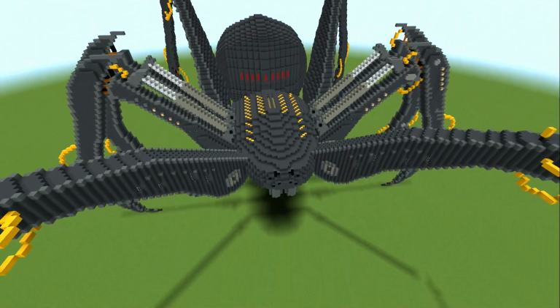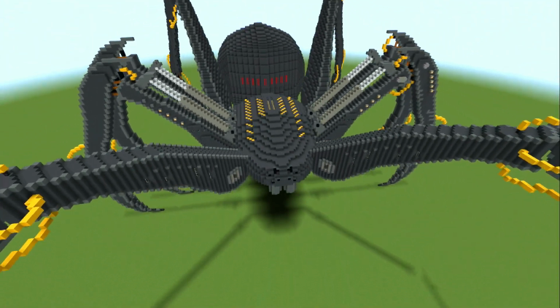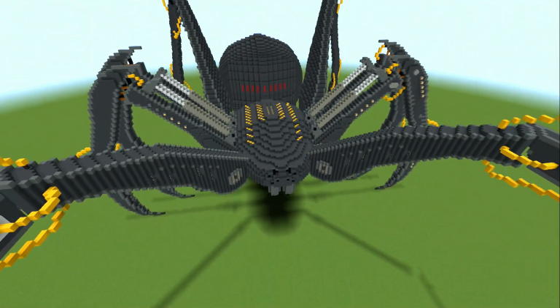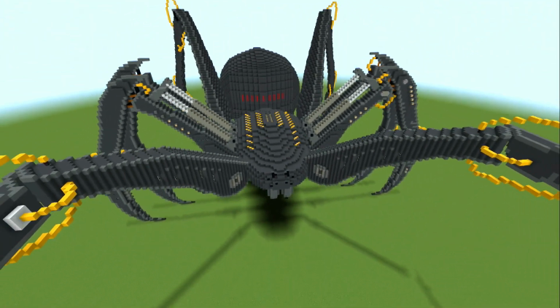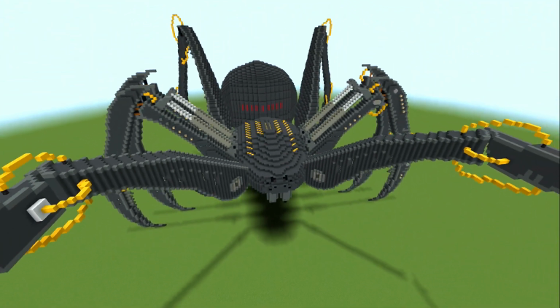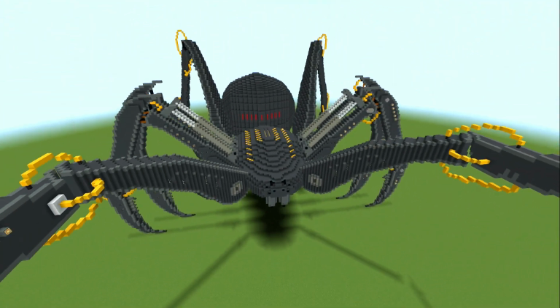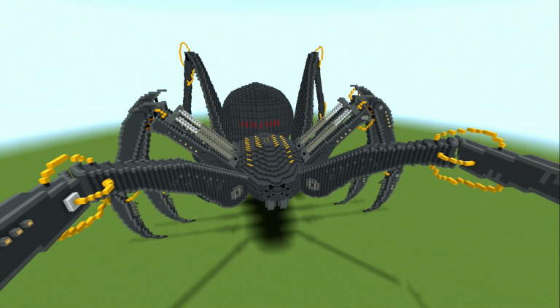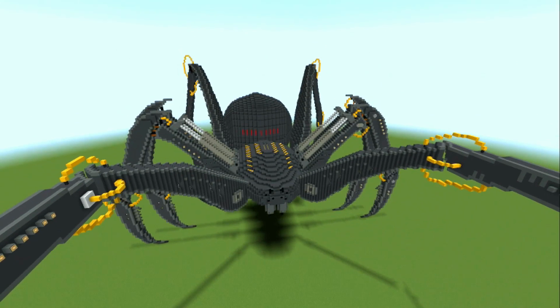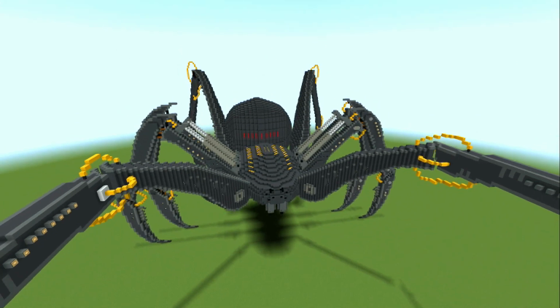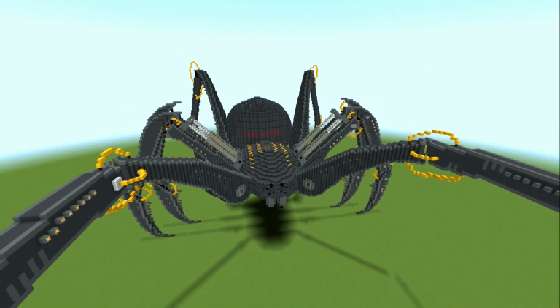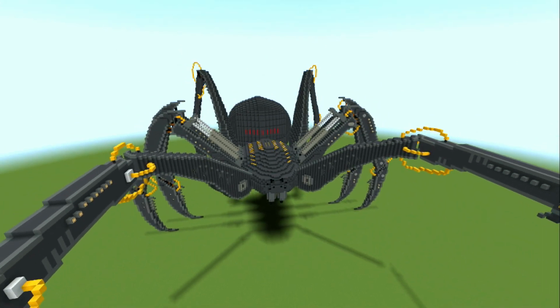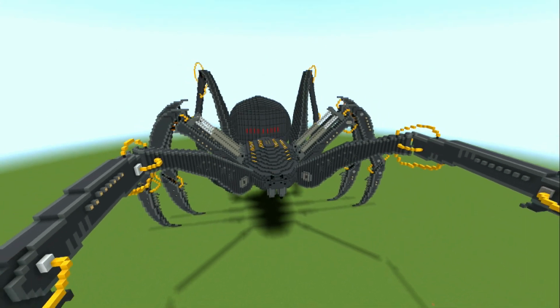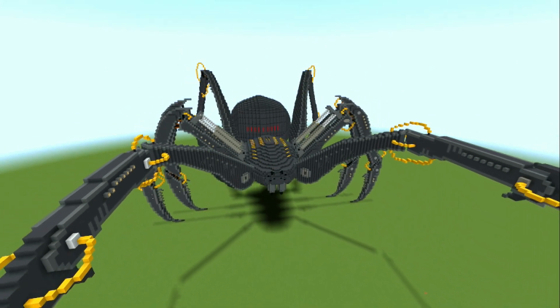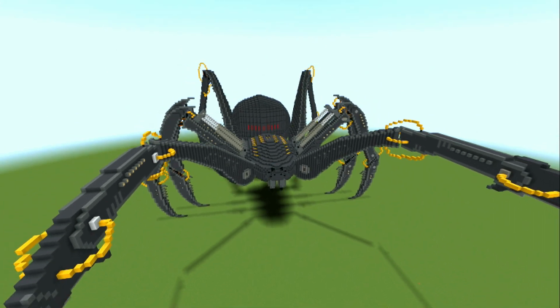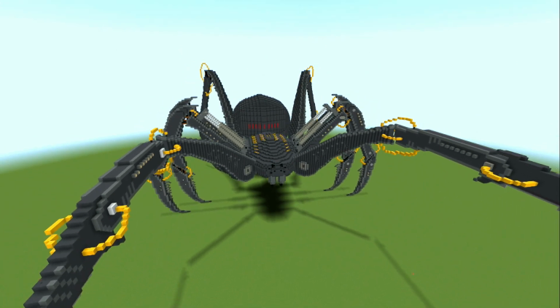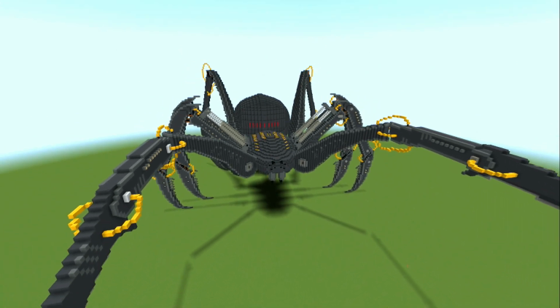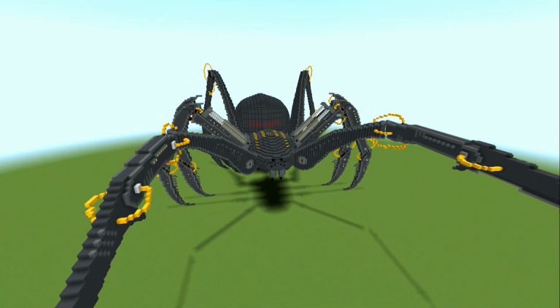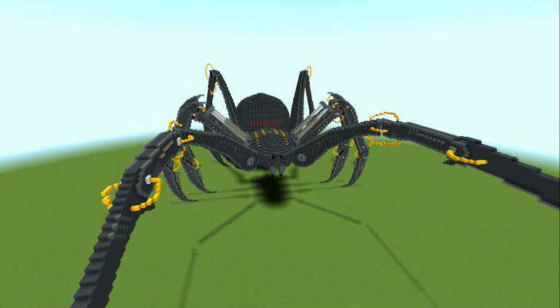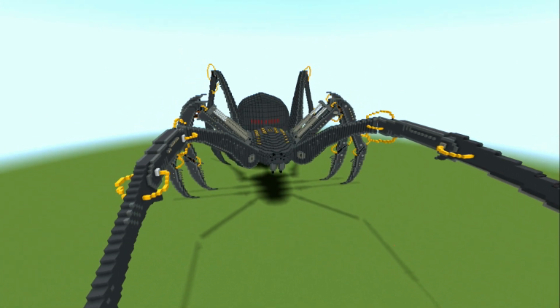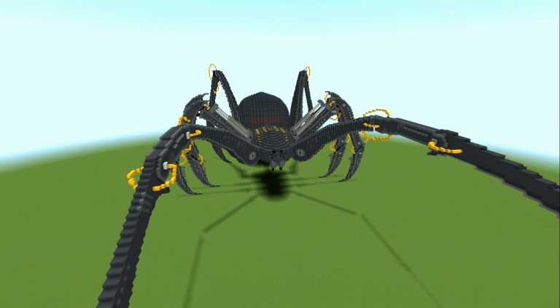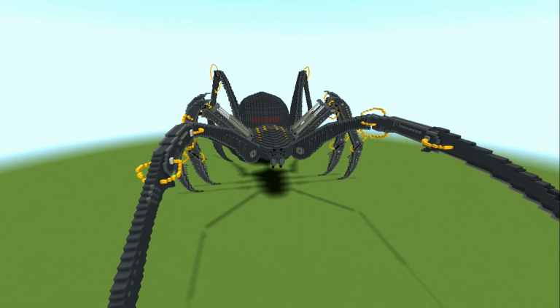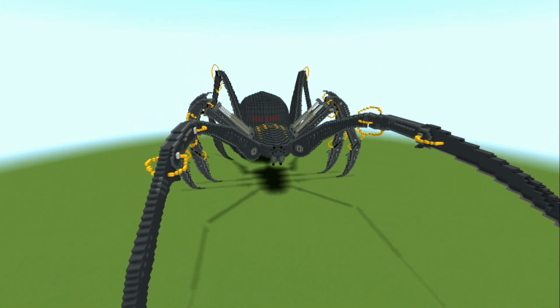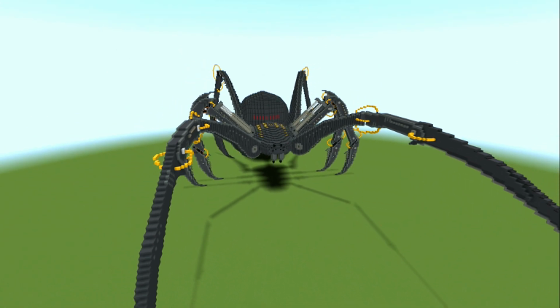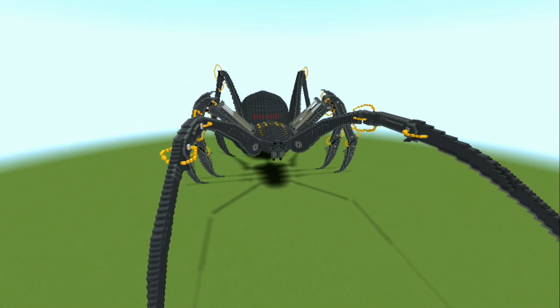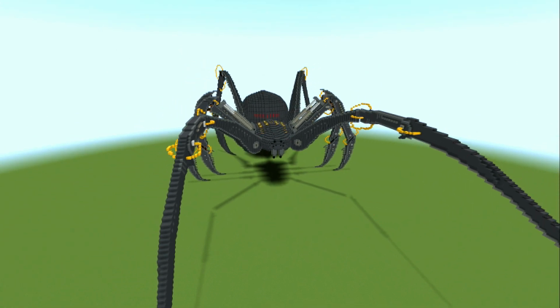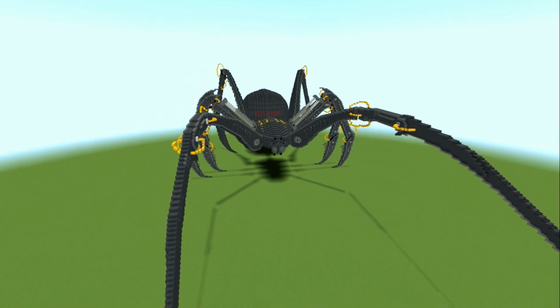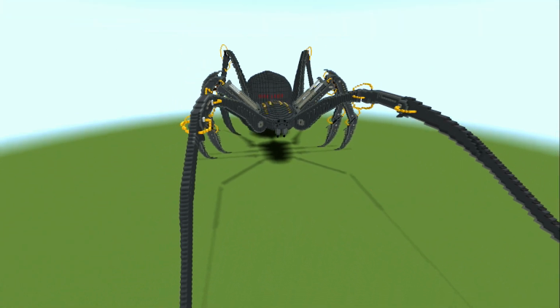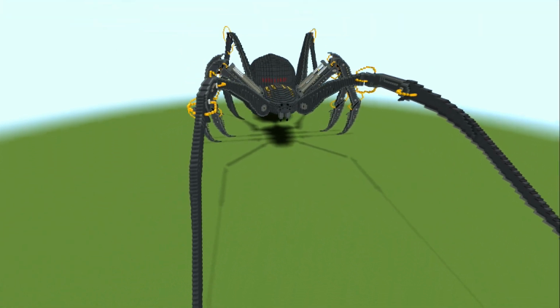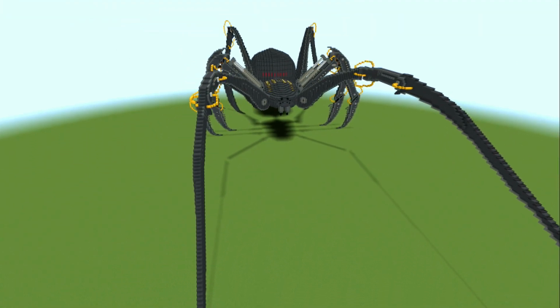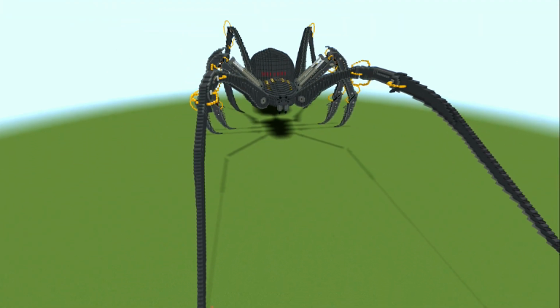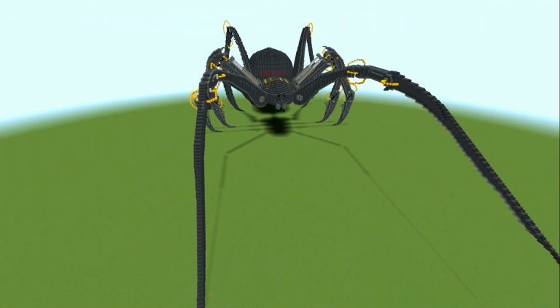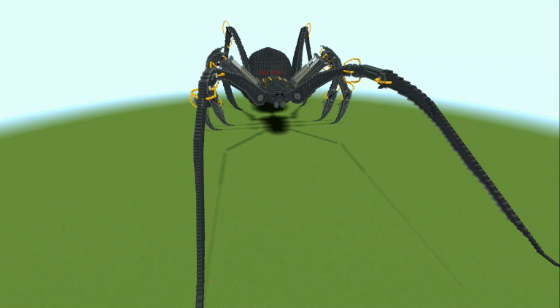I'm thinking that I will probably weaponize him at some stage. I think I'll copy the world and then add weapons and all sorts of mad stuff, so that'll be a lot of fun.